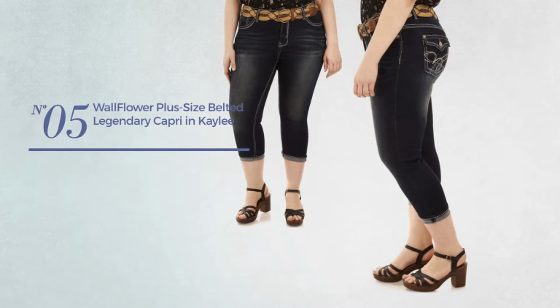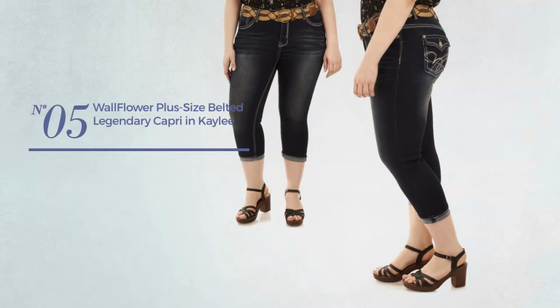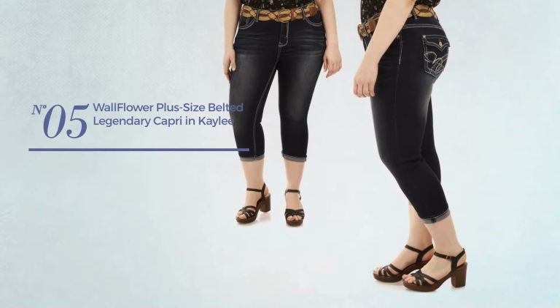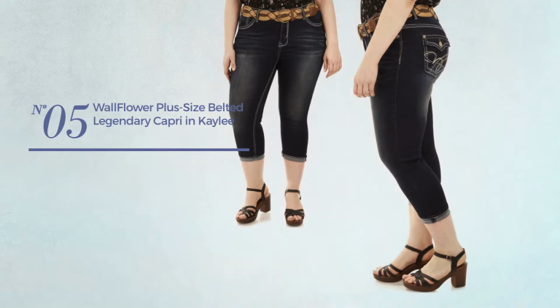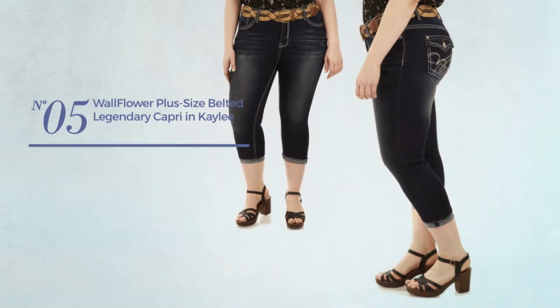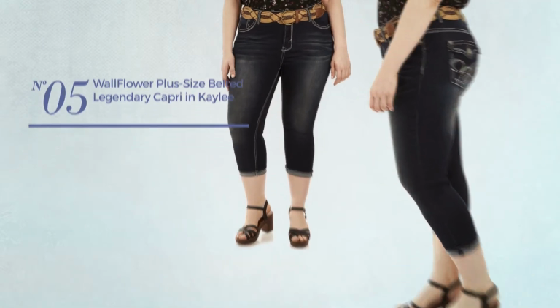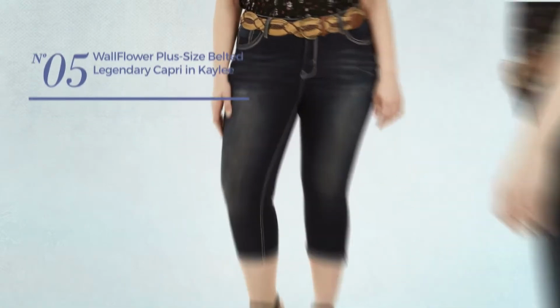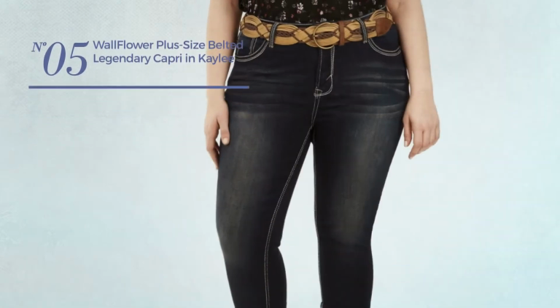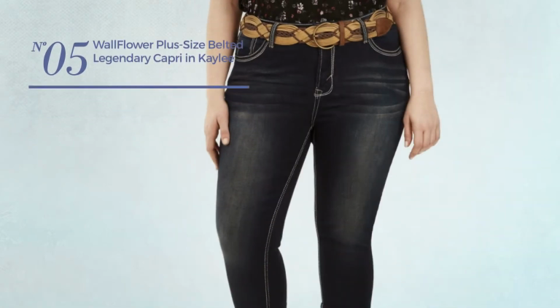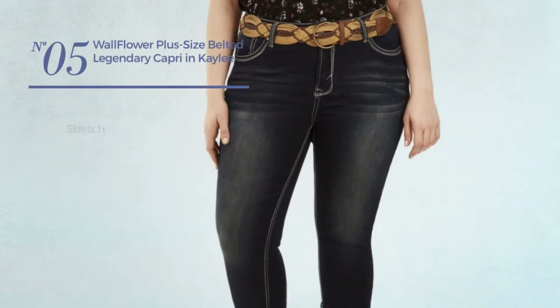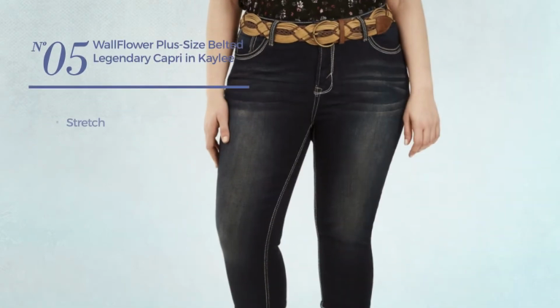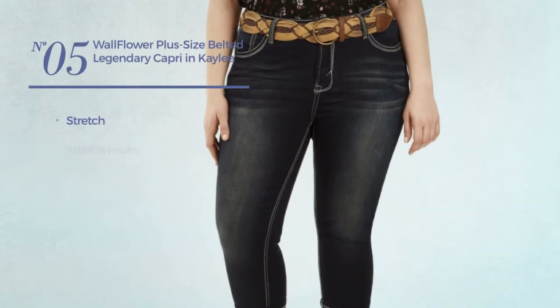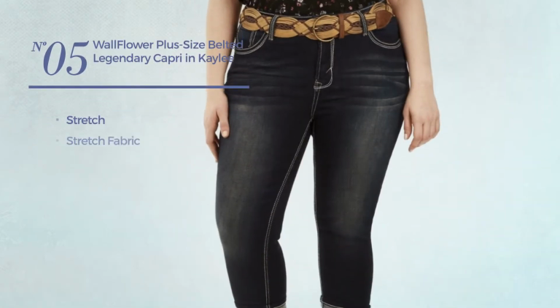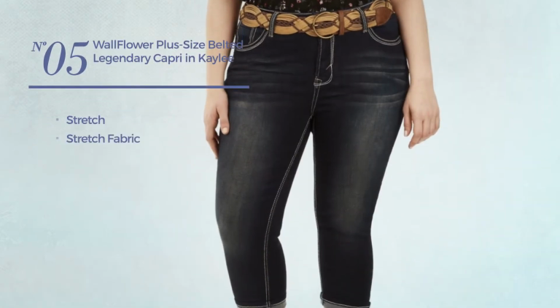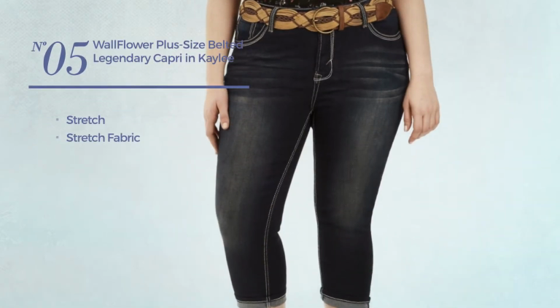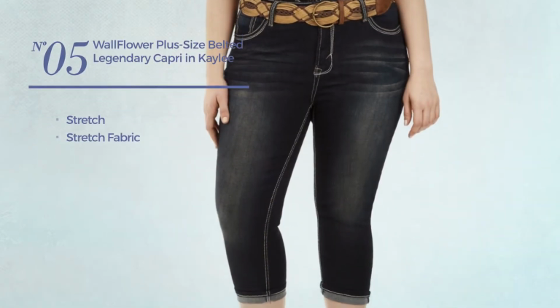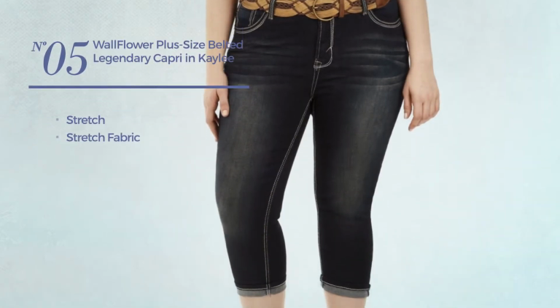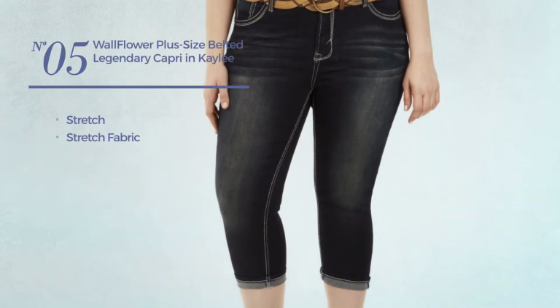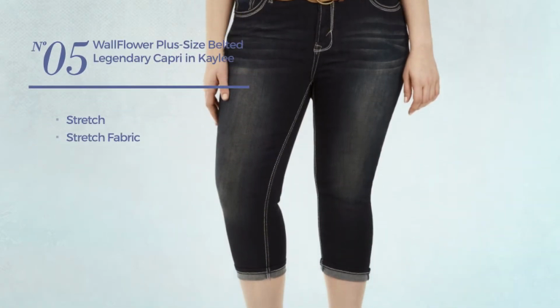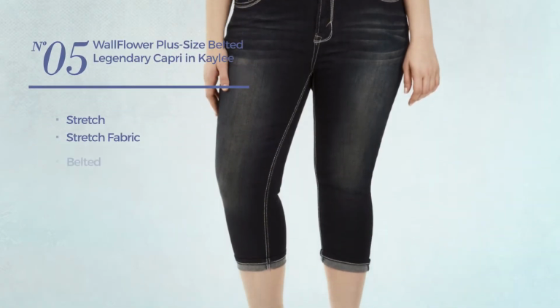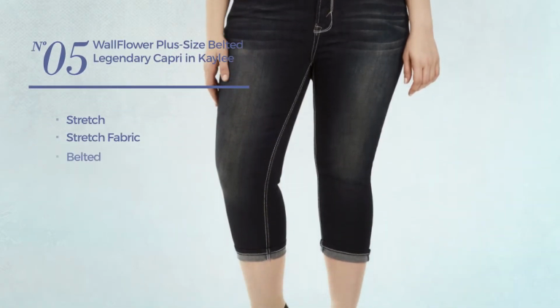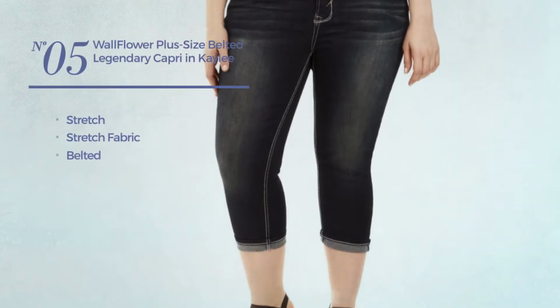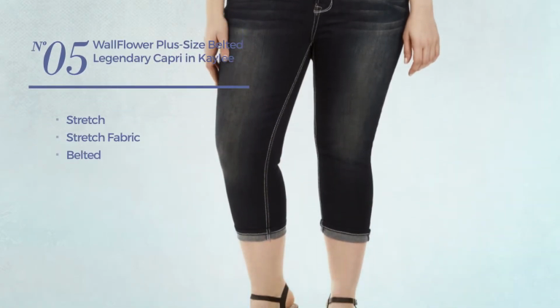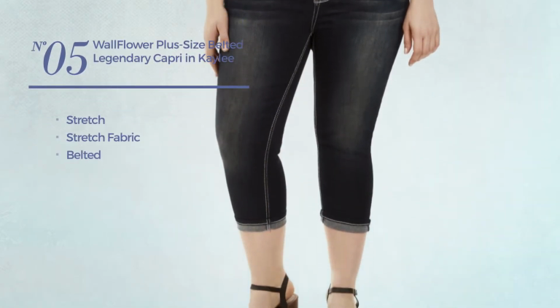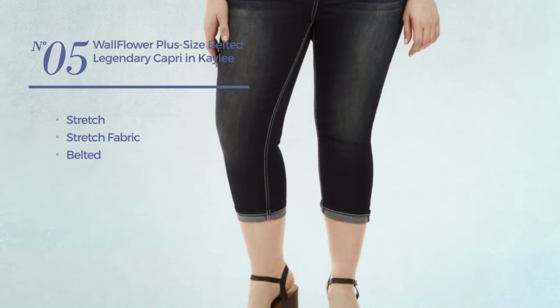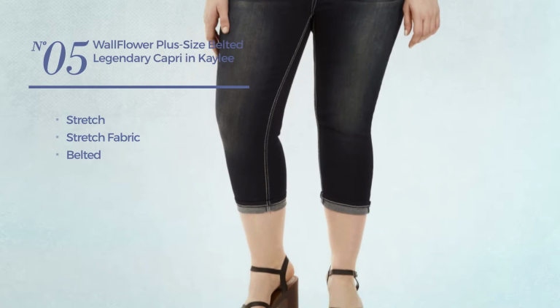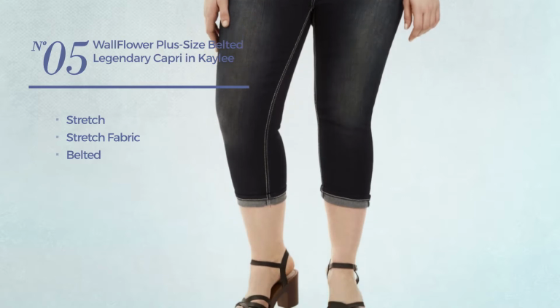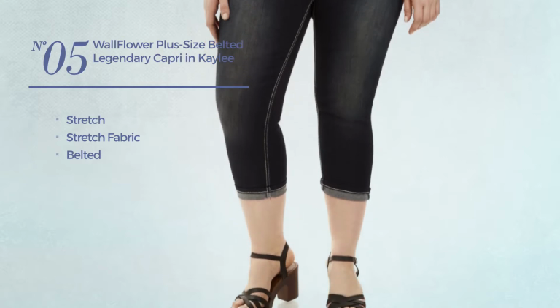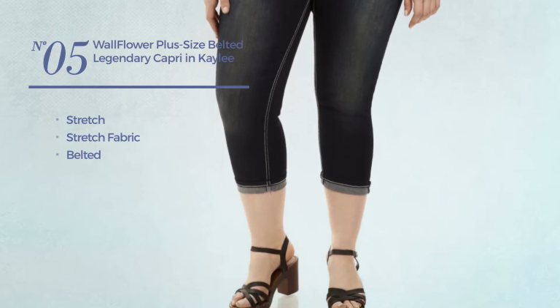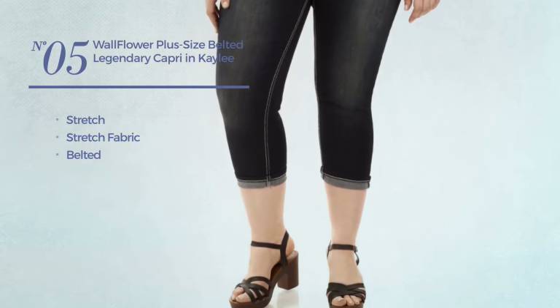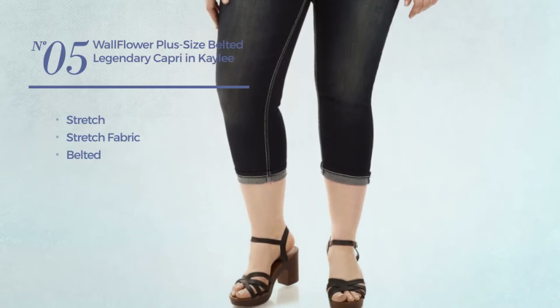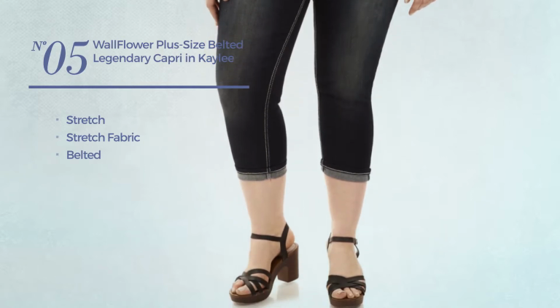Number 5. Made of stretch fabric, with a belted. Available merely in this color.